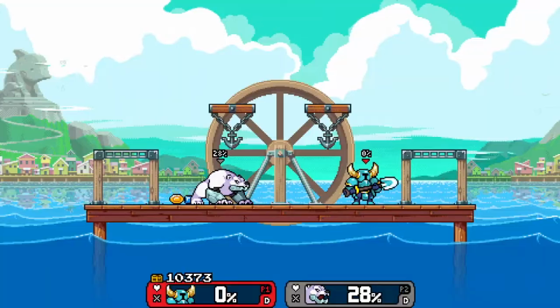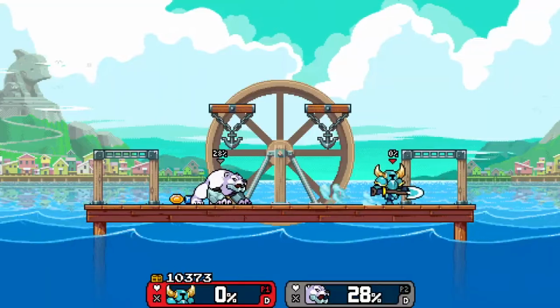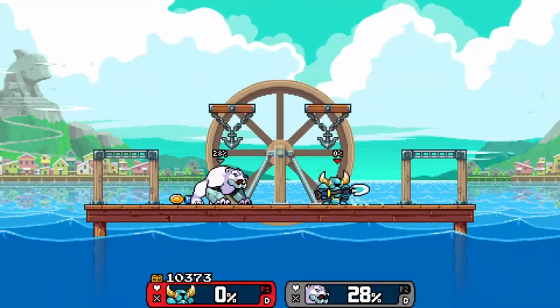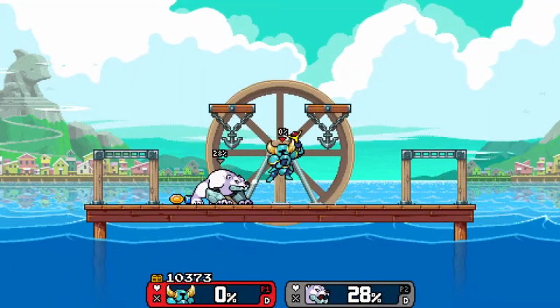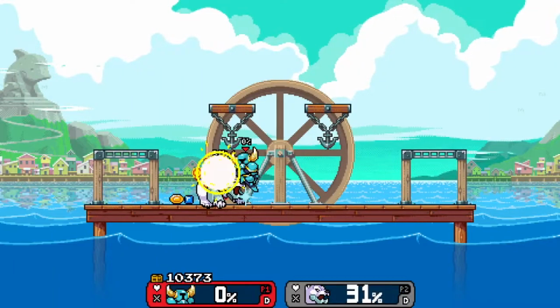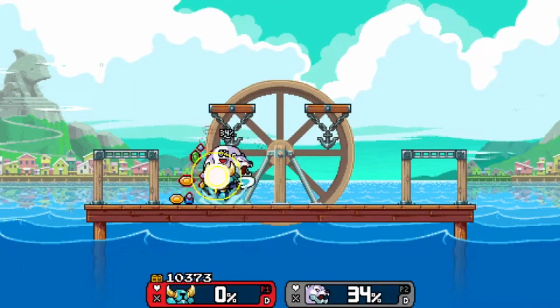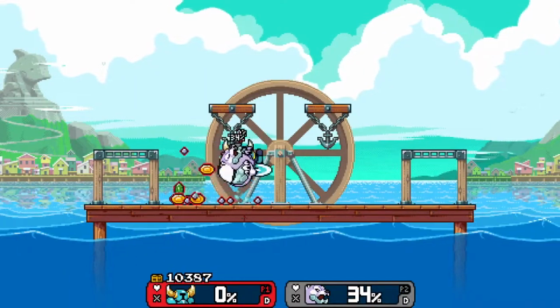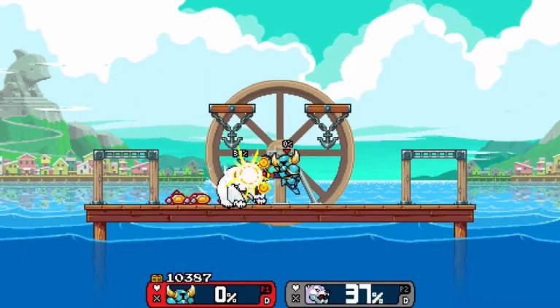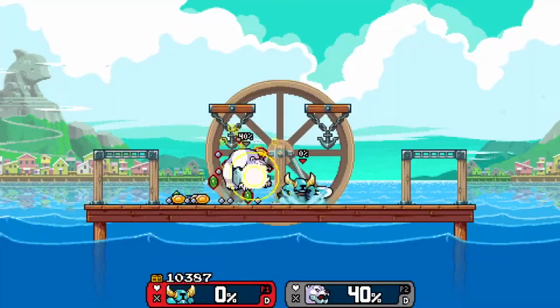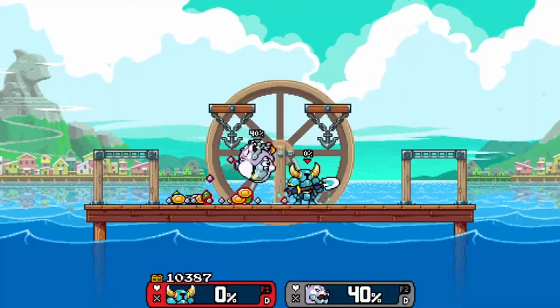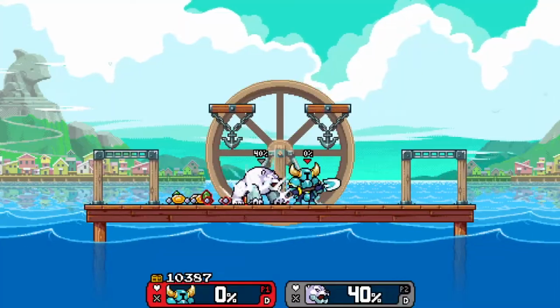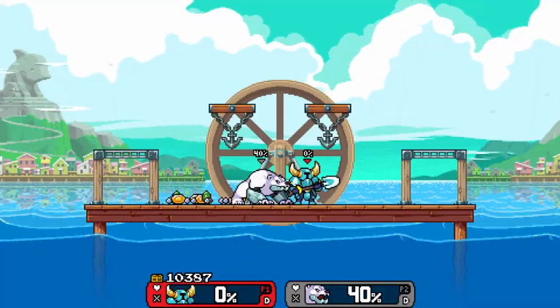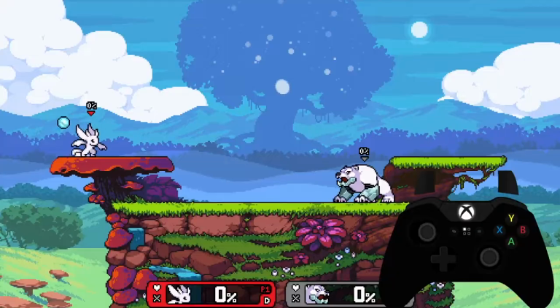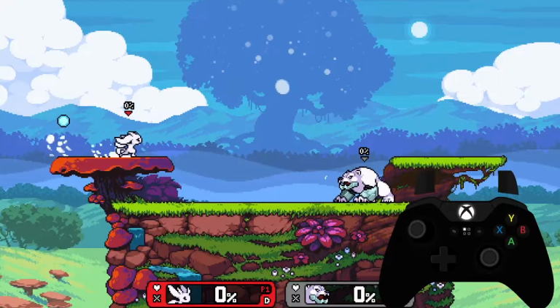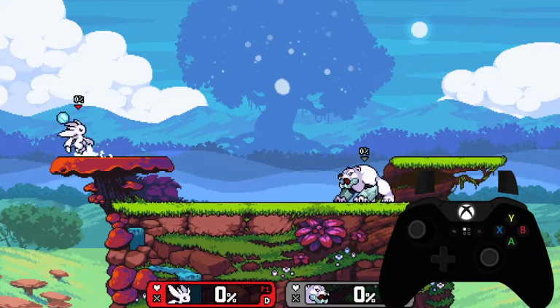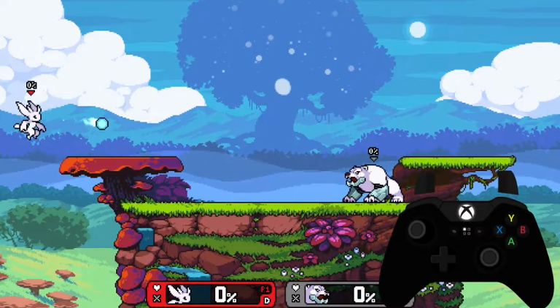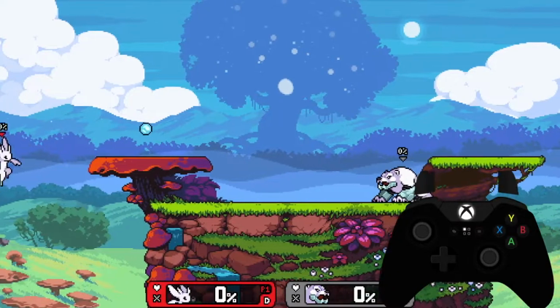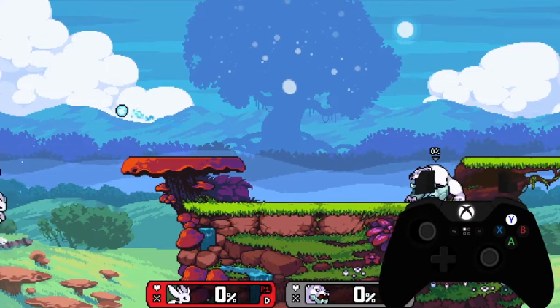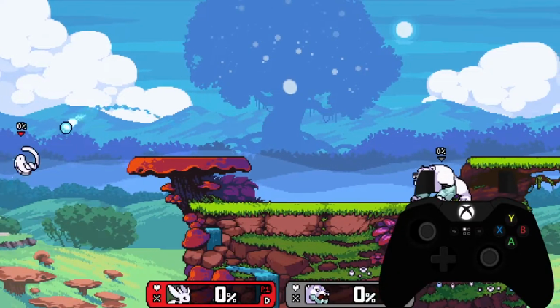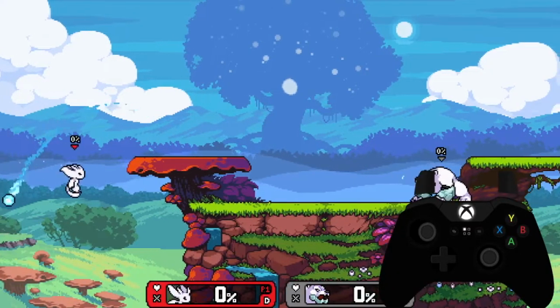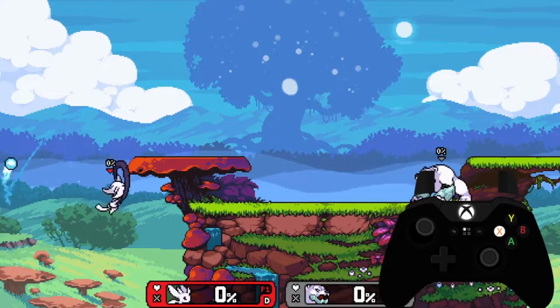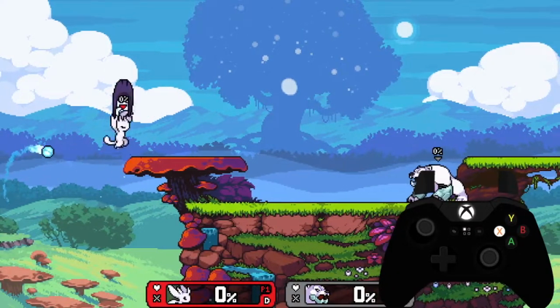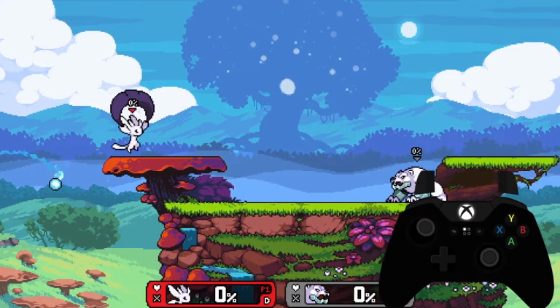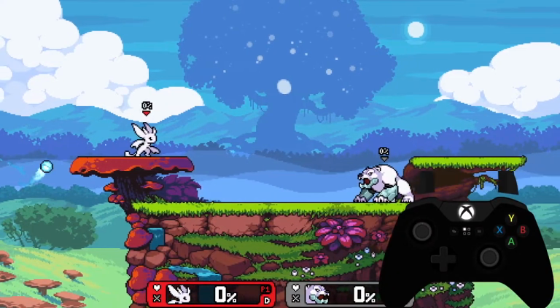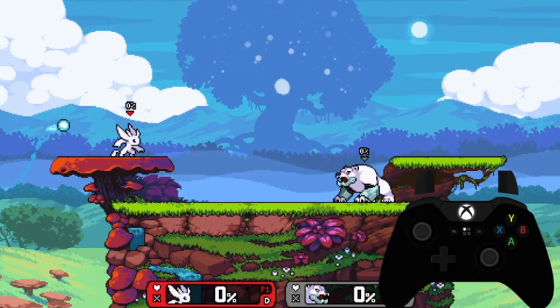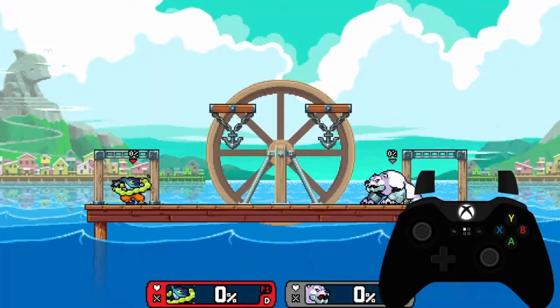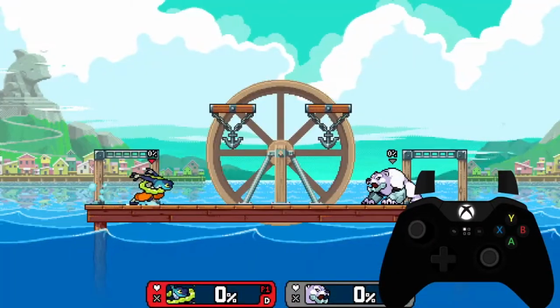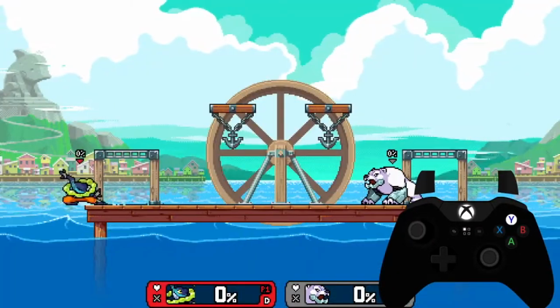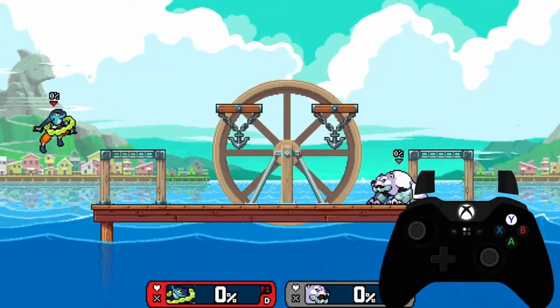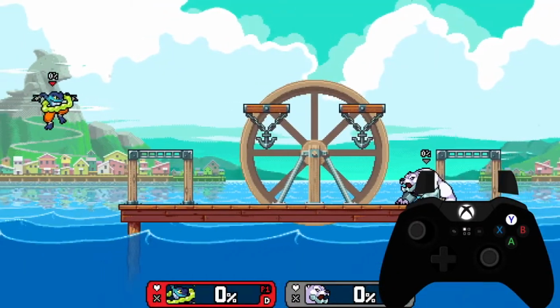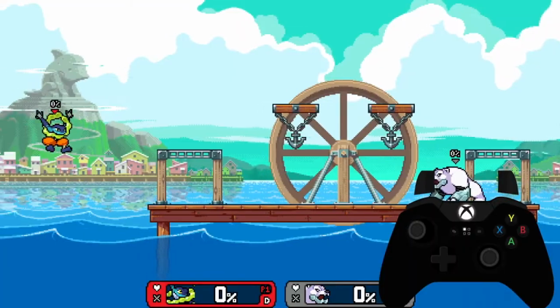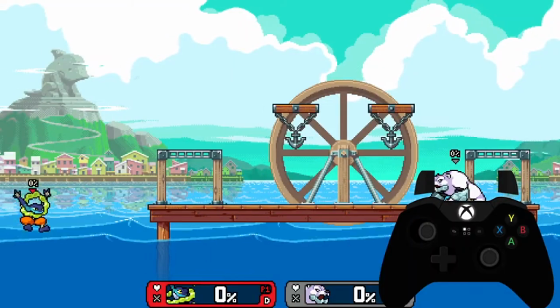If you were to jump during a moonwalk, you would keep that momentum, and if you were to moonwalk off stage for an edgeguard, you can still have access to your double jump.